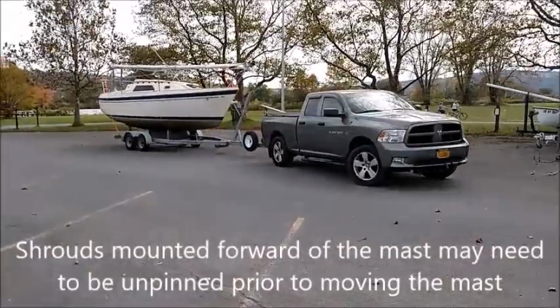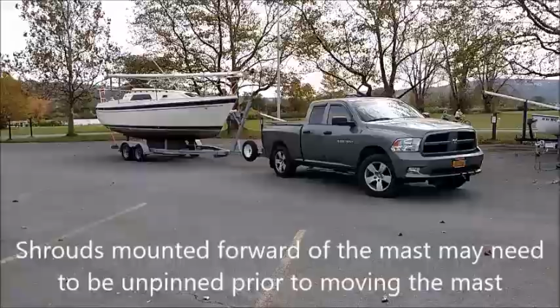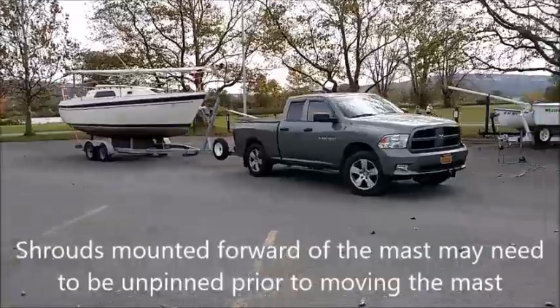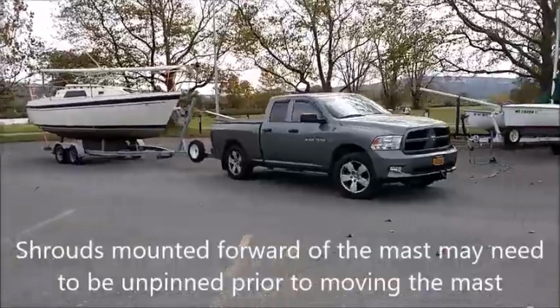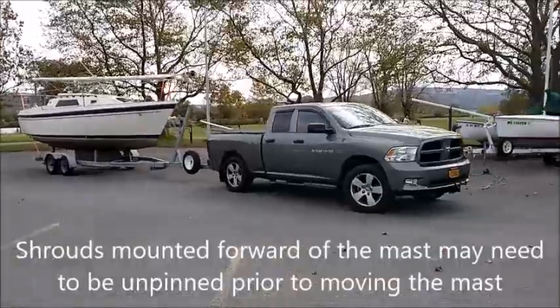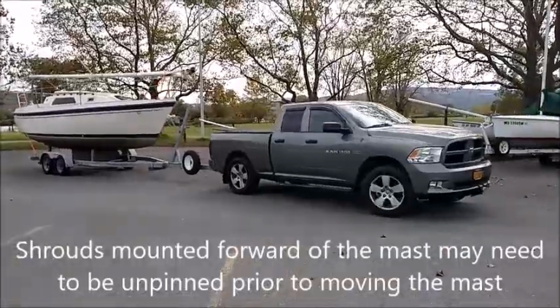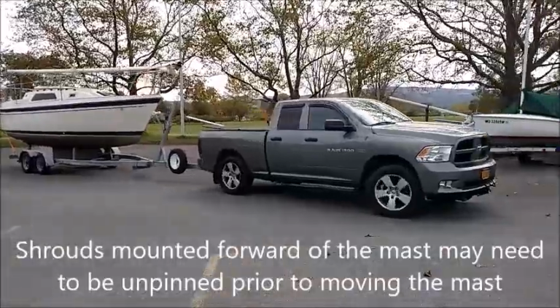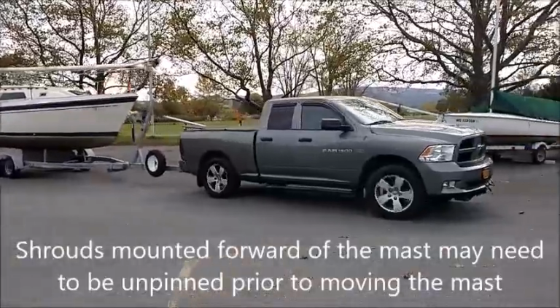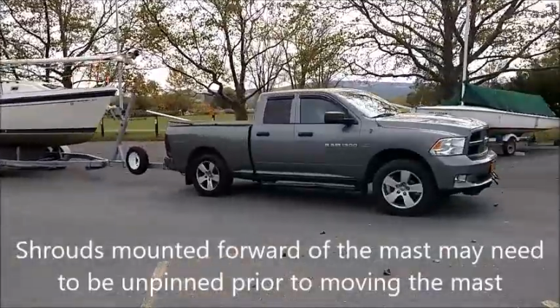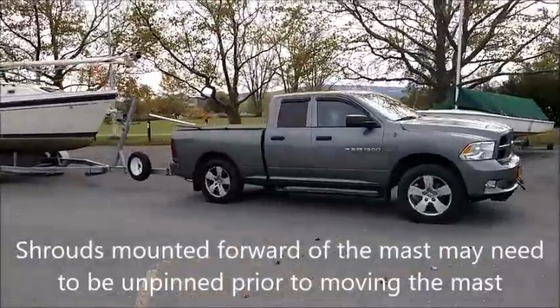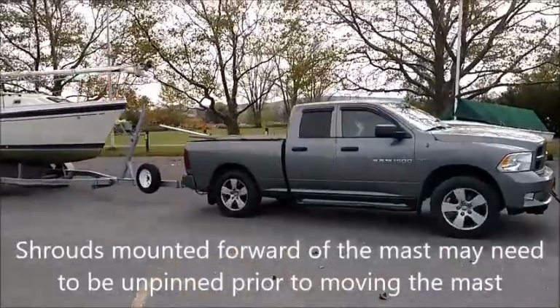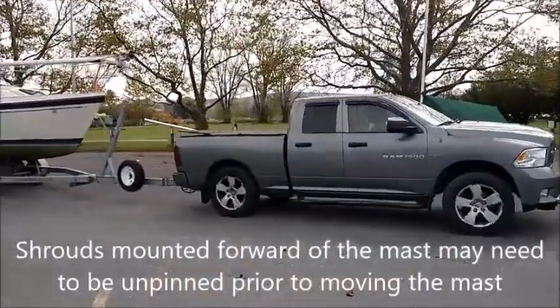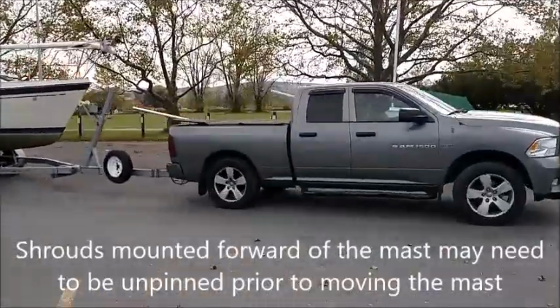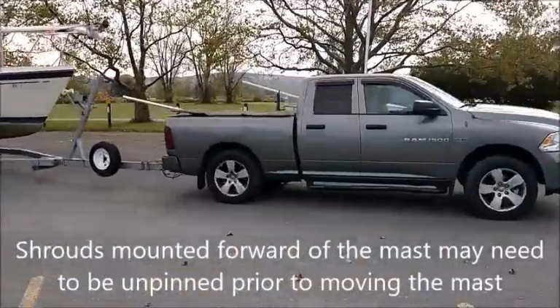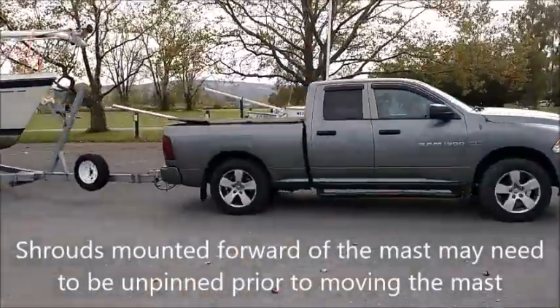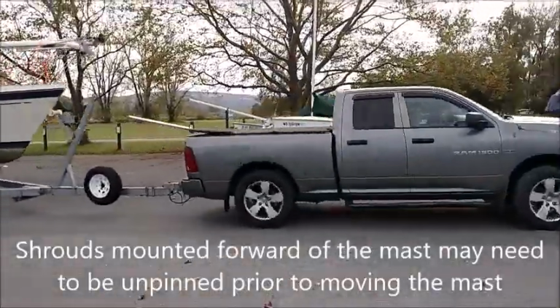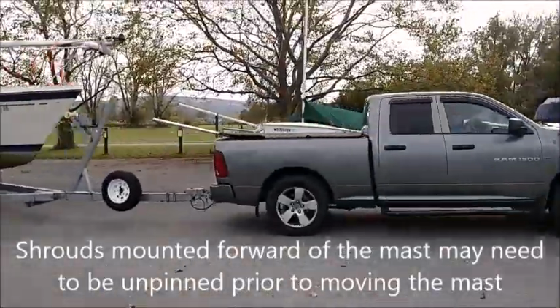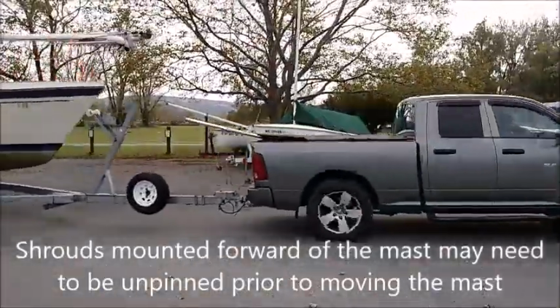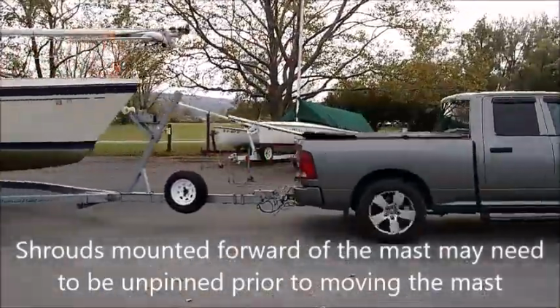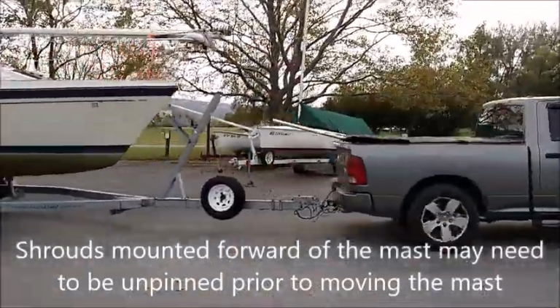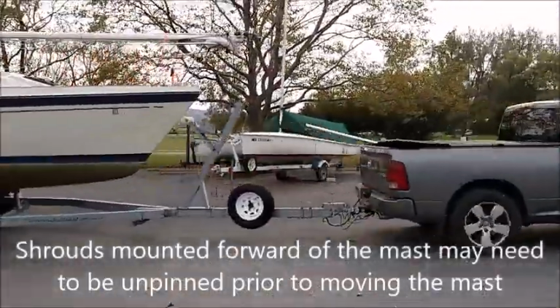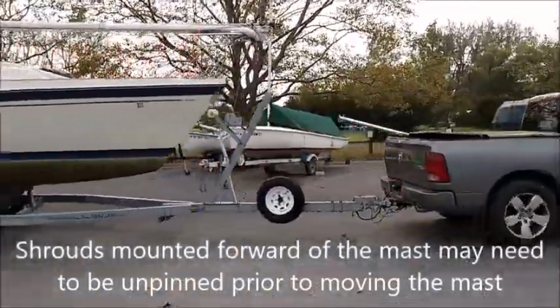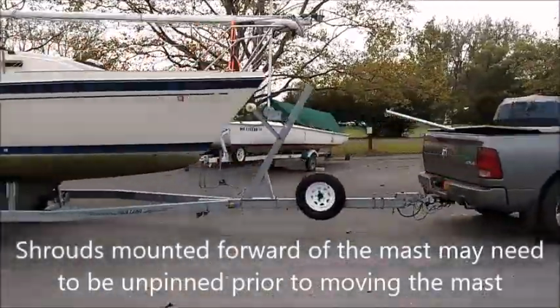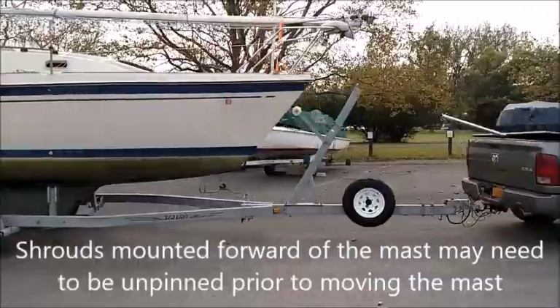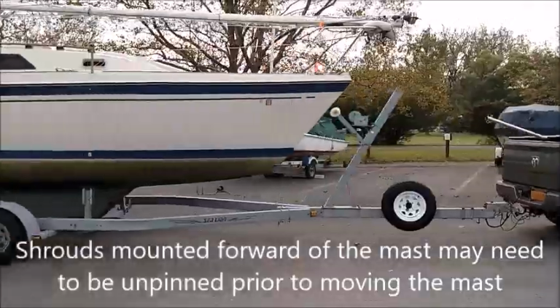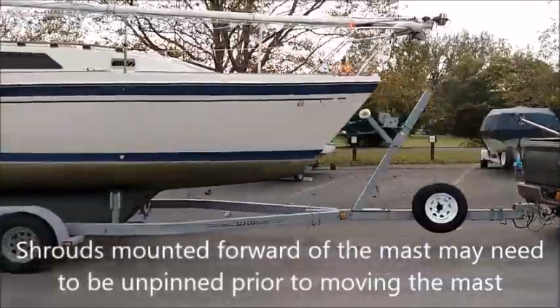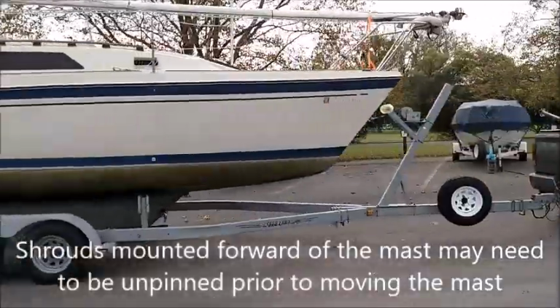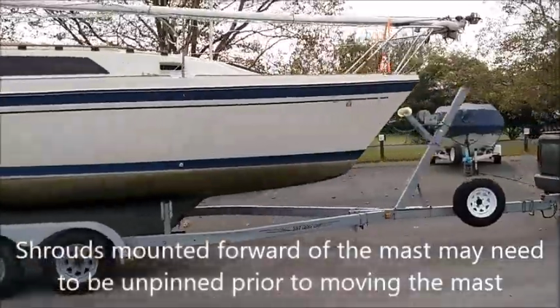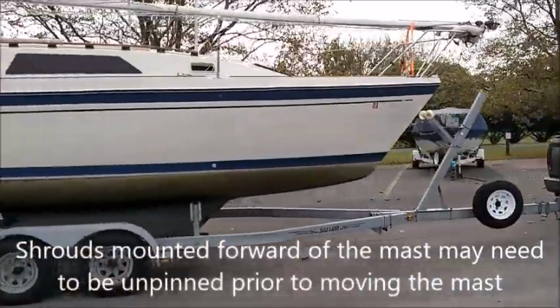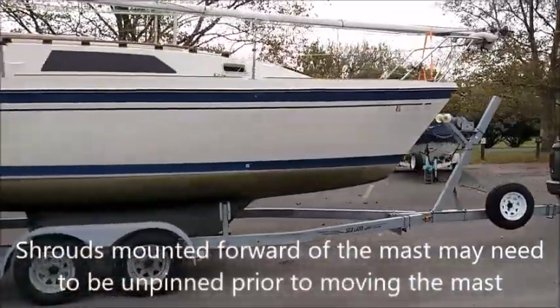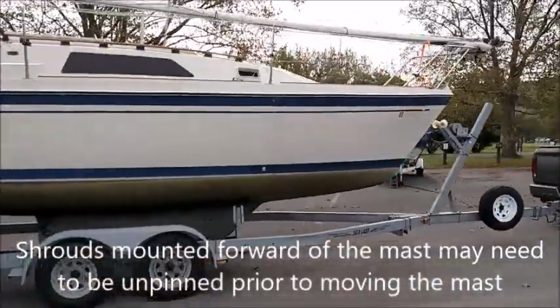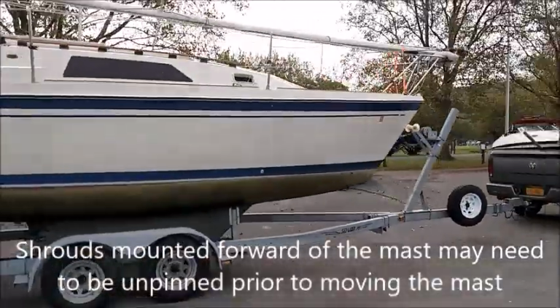Shrouds mounted forward of the mast base may need to be unpinned prior to raising or lowering the mast.